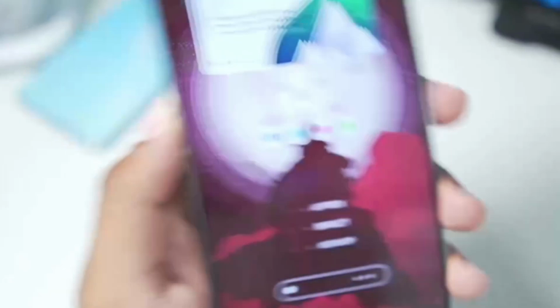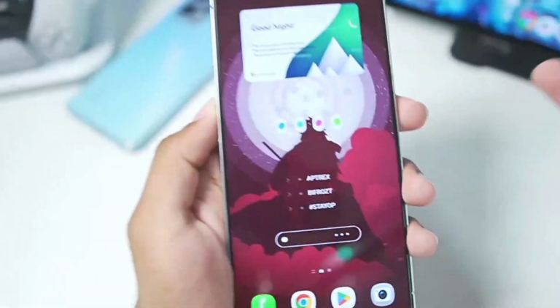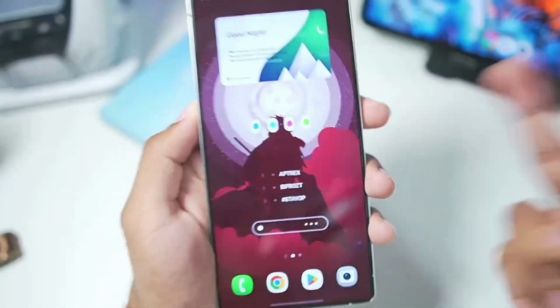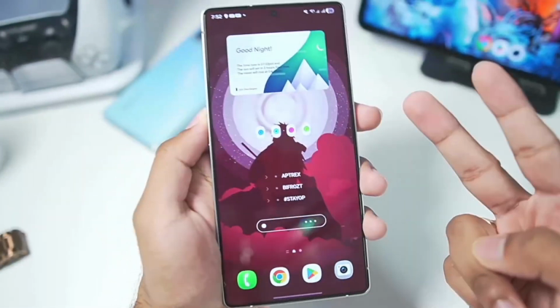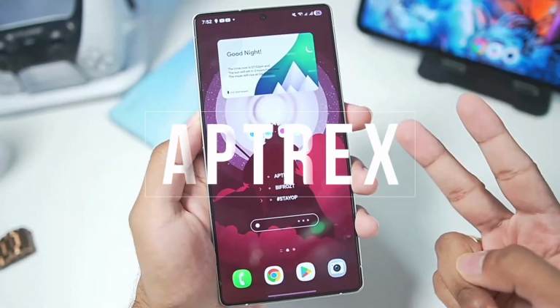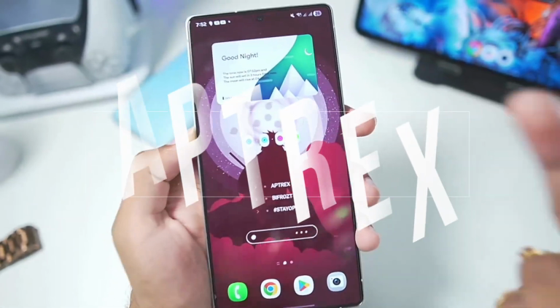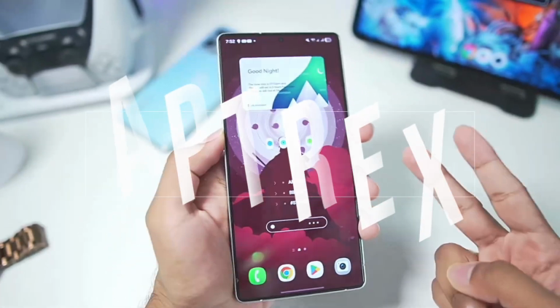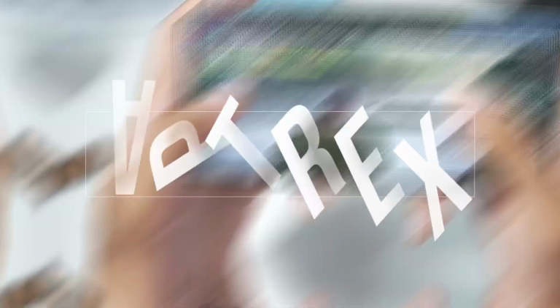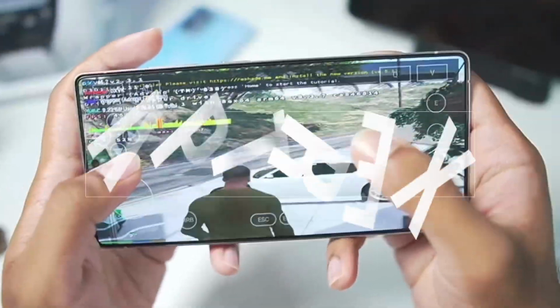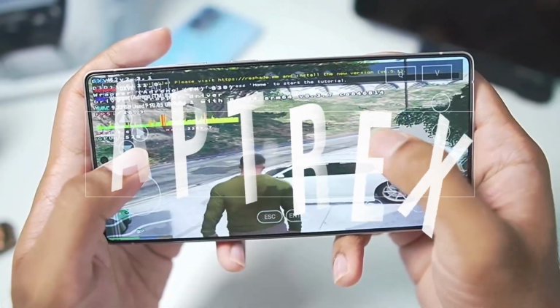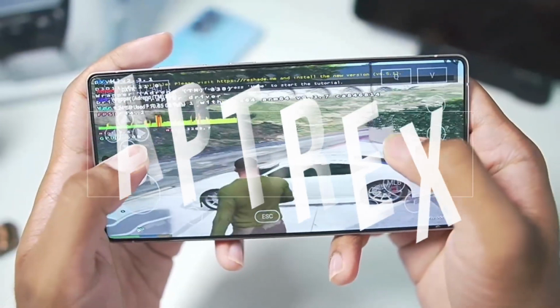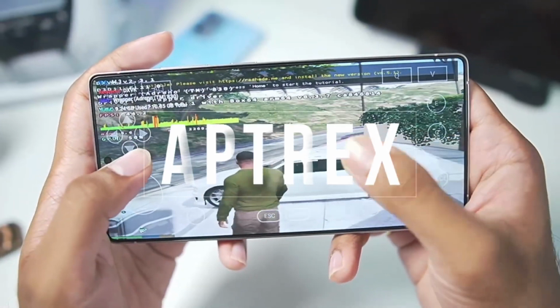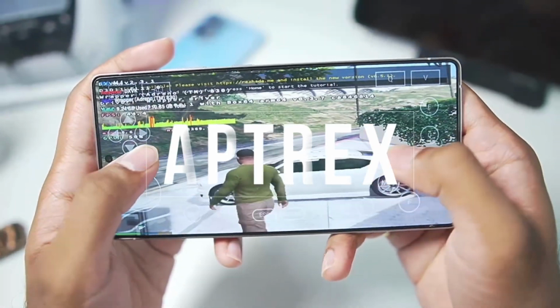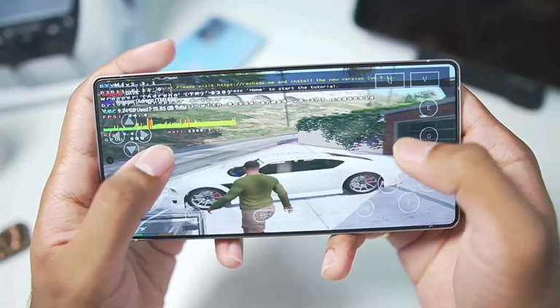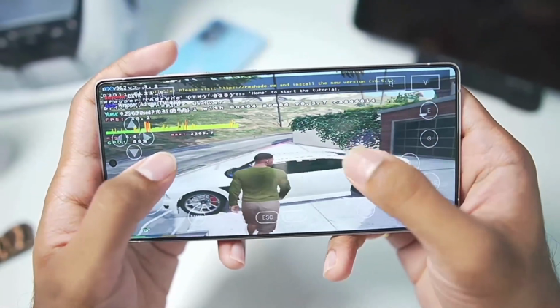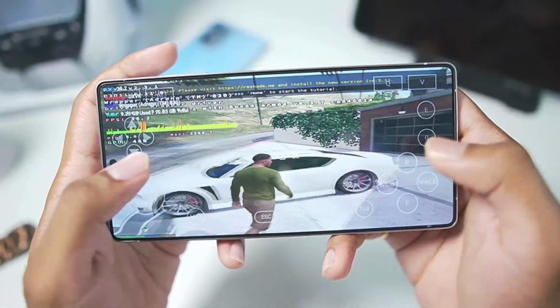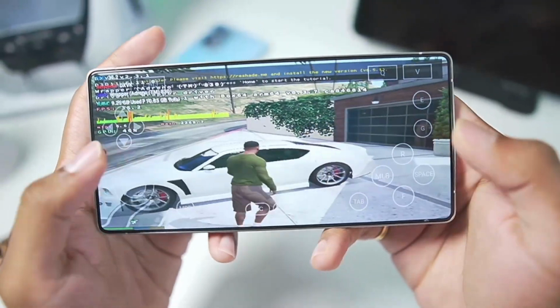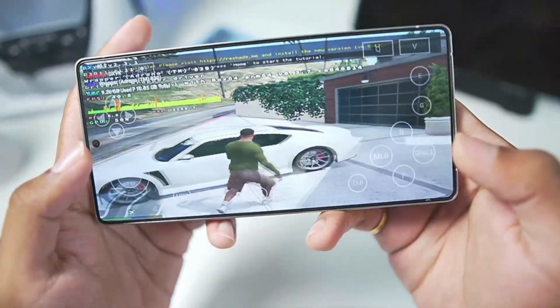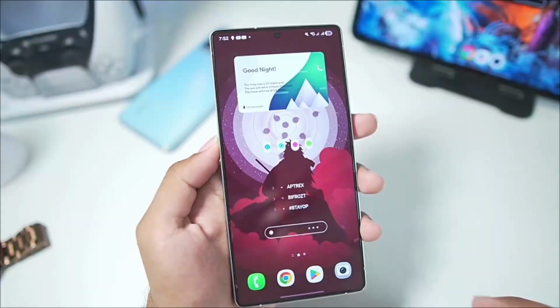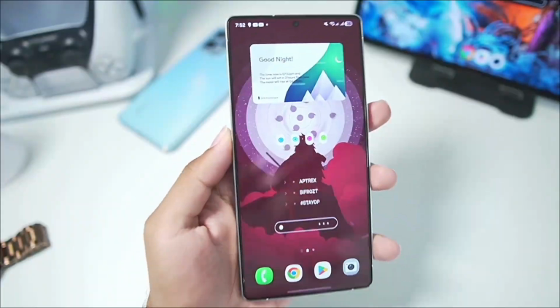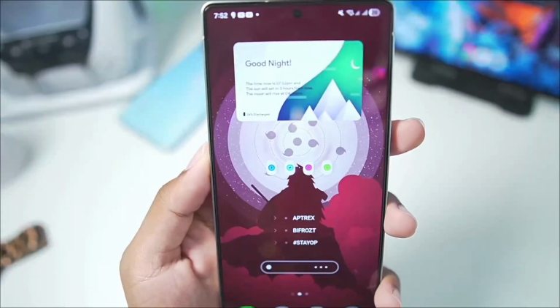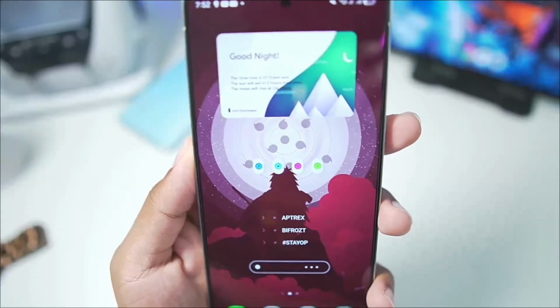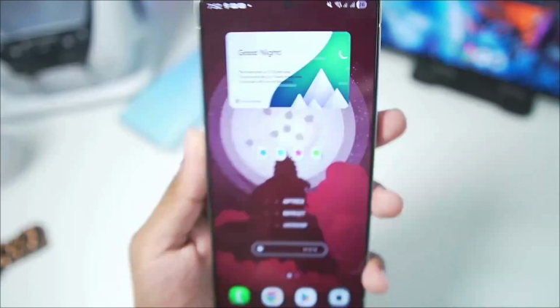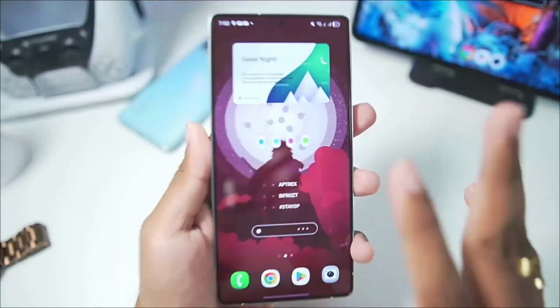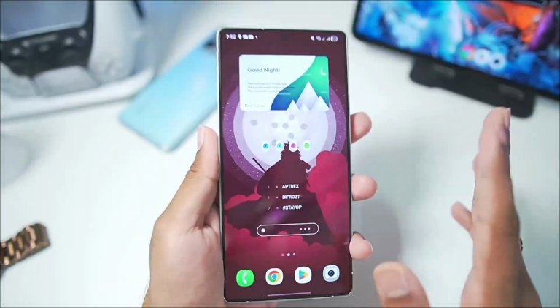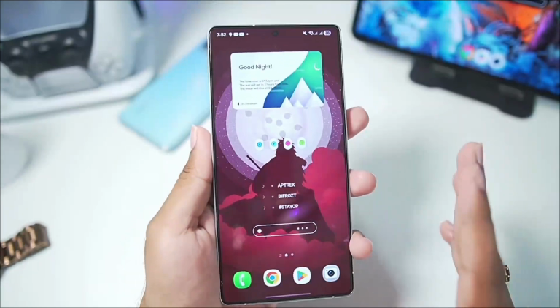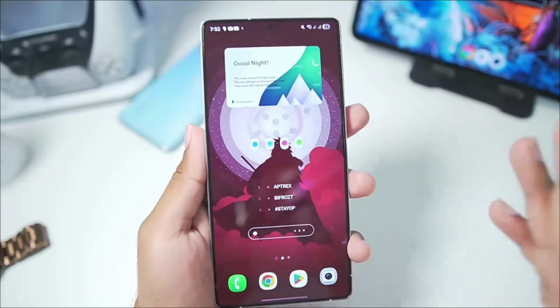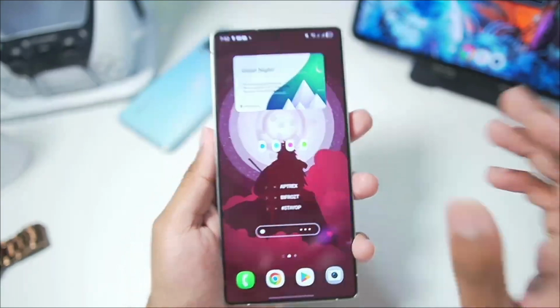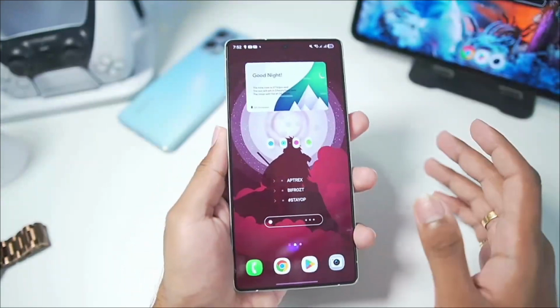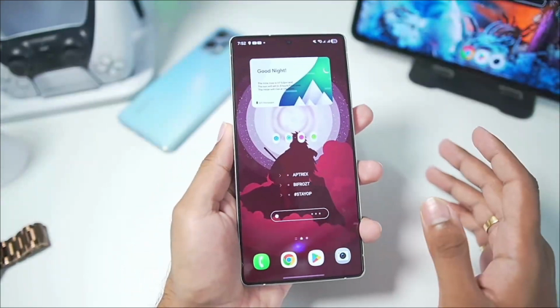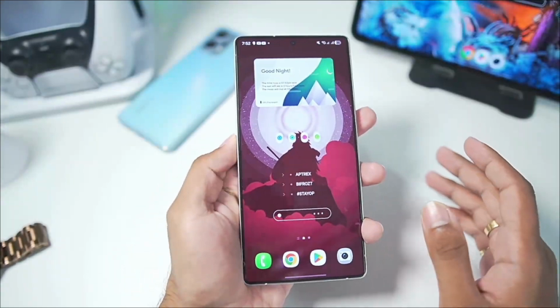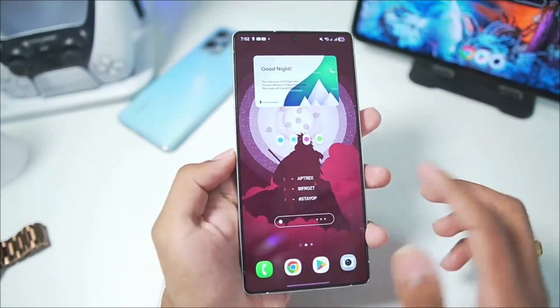Yo, what's up guys, it's AptX here. In today's video, we'll be taking a look at Winlater Bionic Lodashi — officially the best Windows Emulator for Android devices.